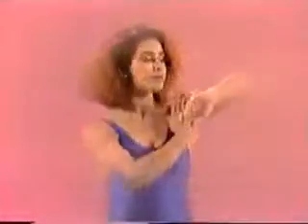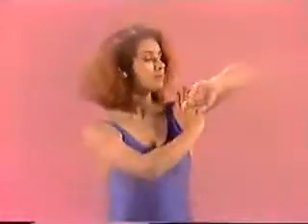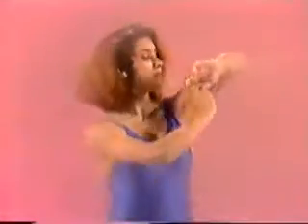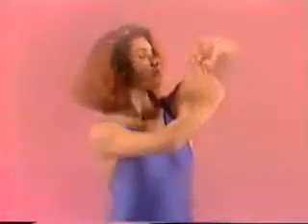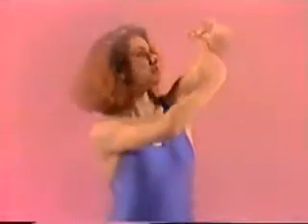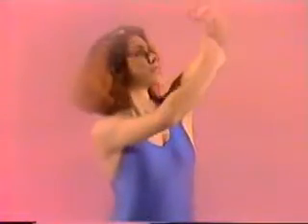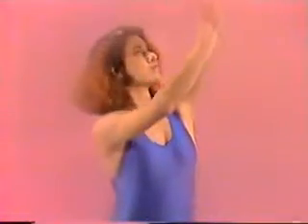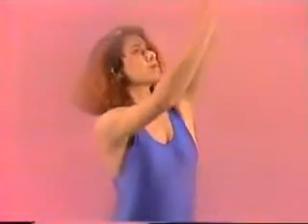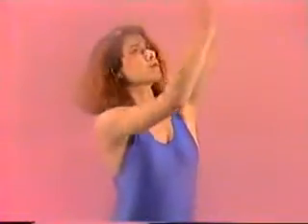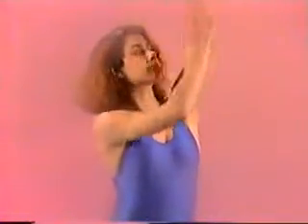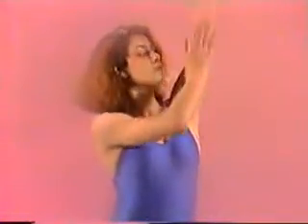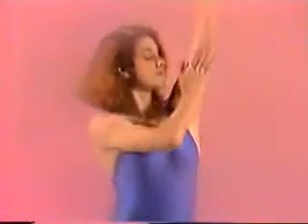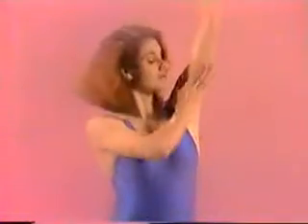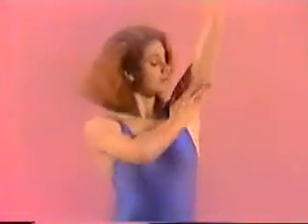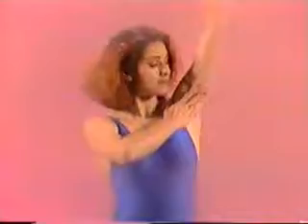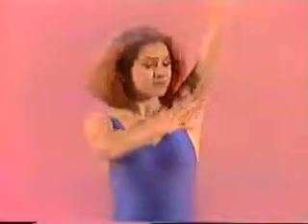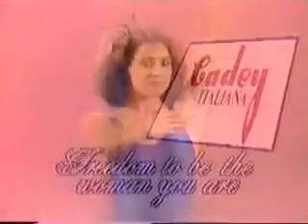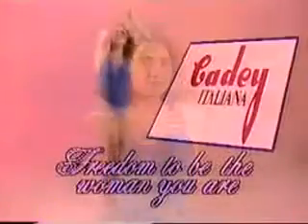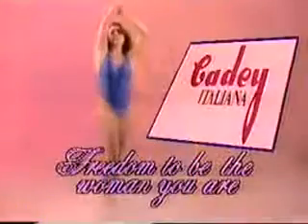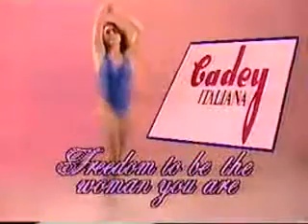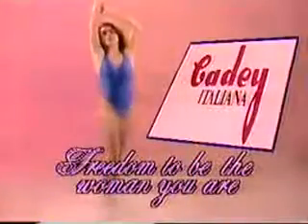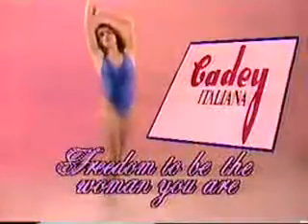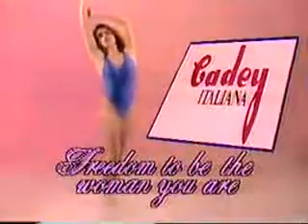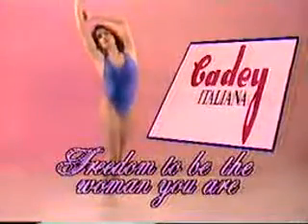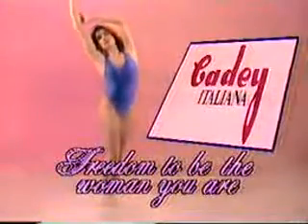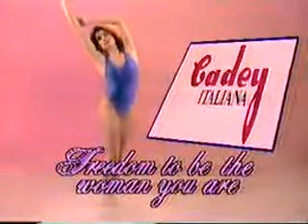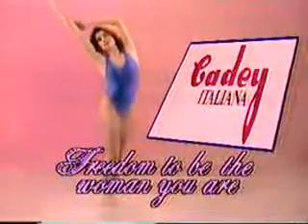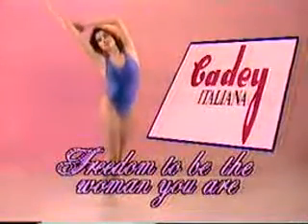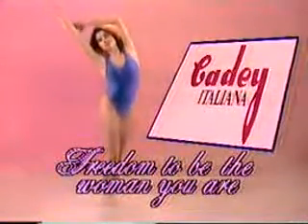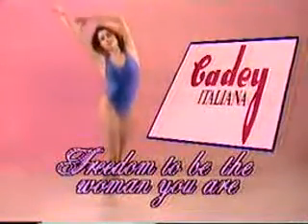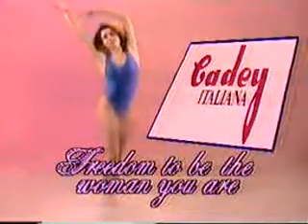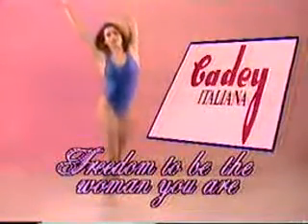Say goodbye to unwanted hair. Try Depil Soap C. Cady Italiana — freedom to be the woman you are.